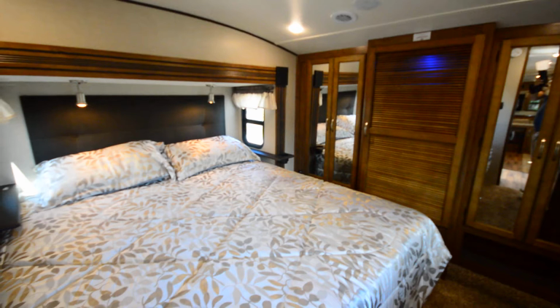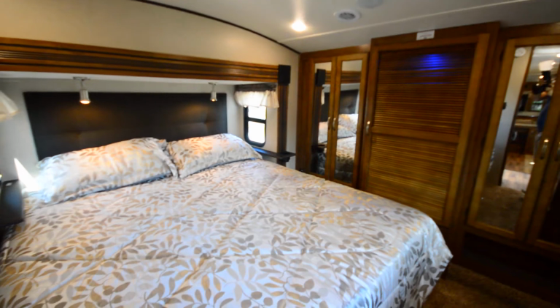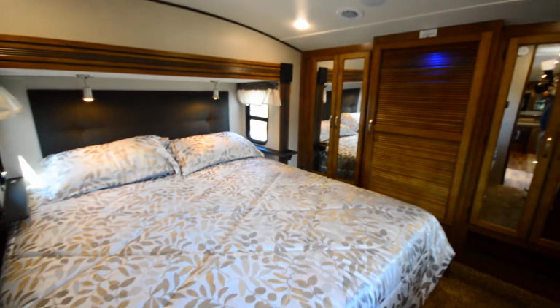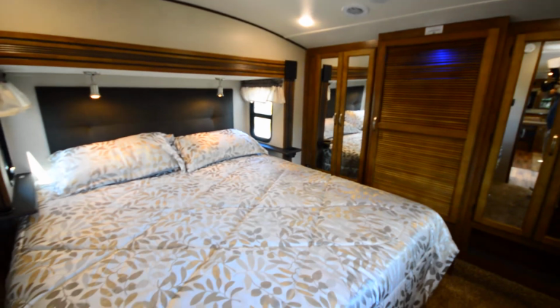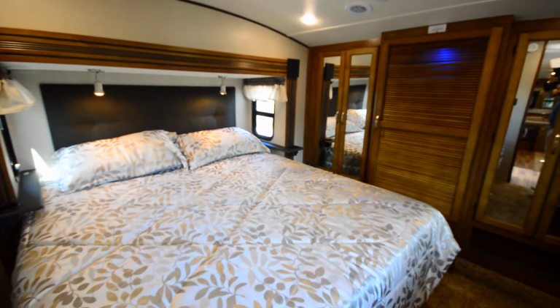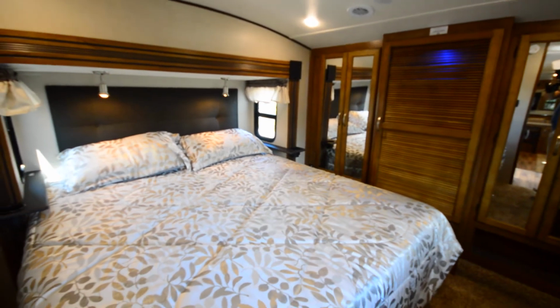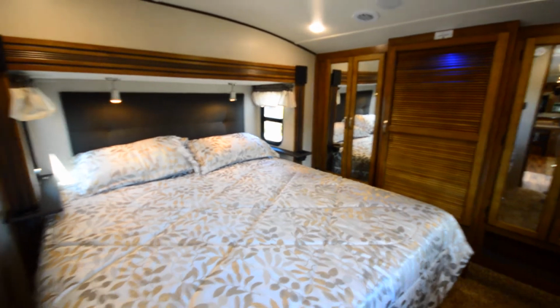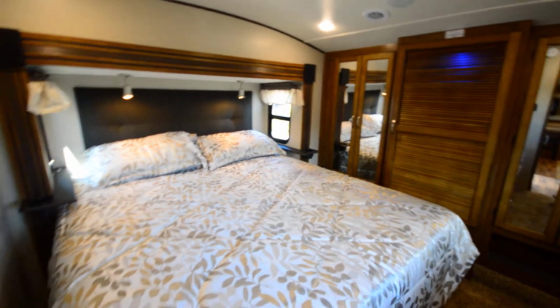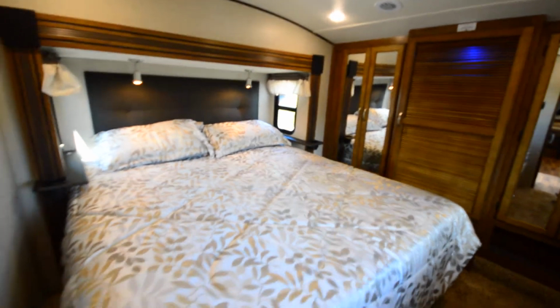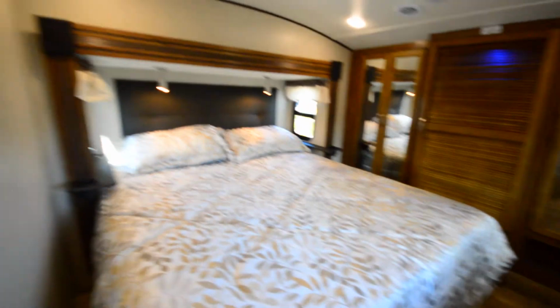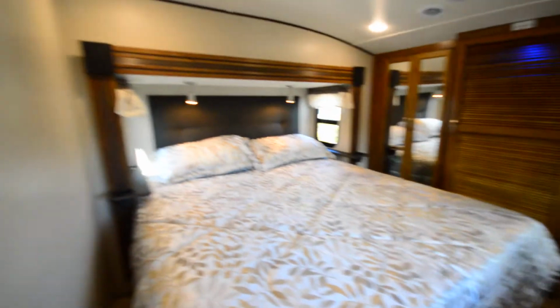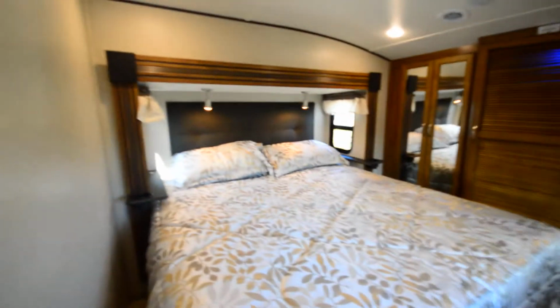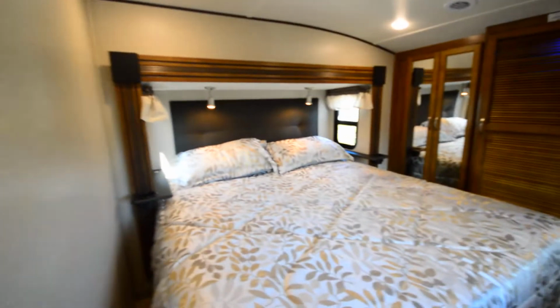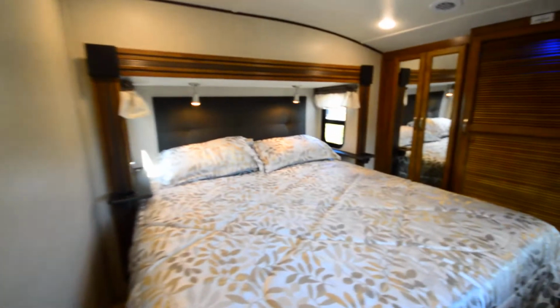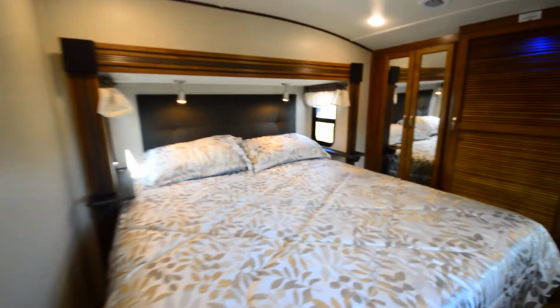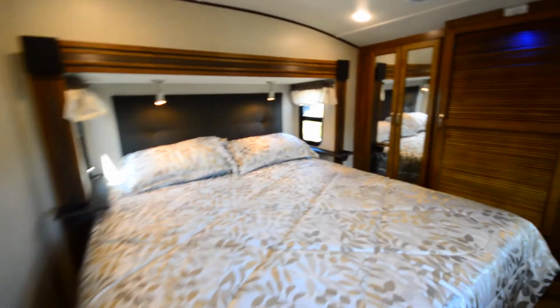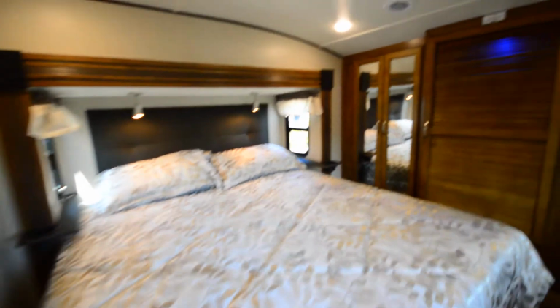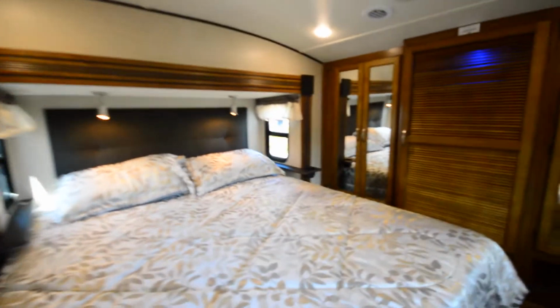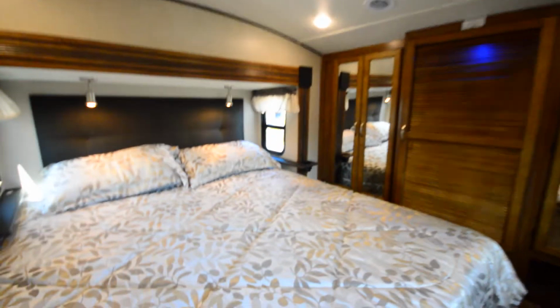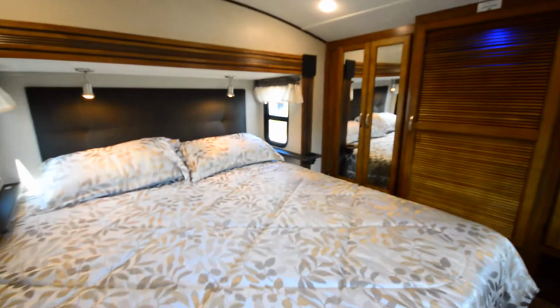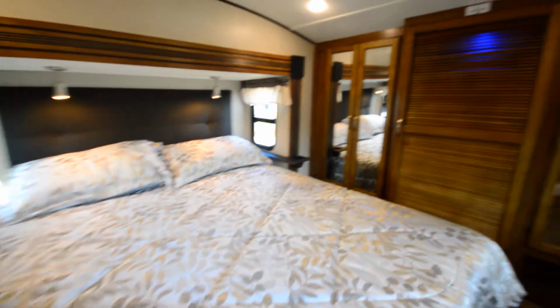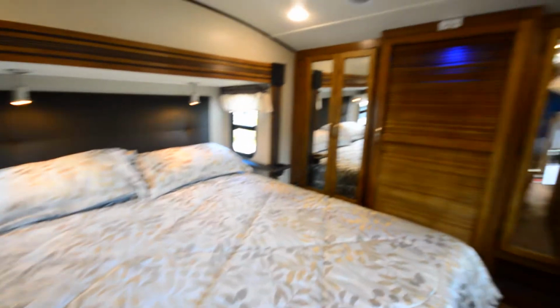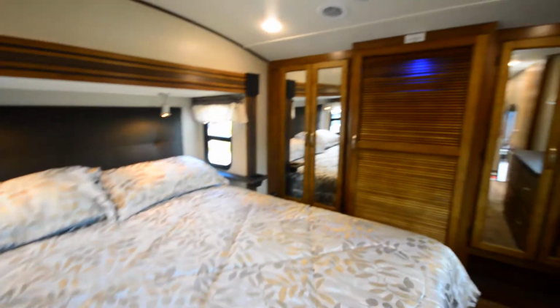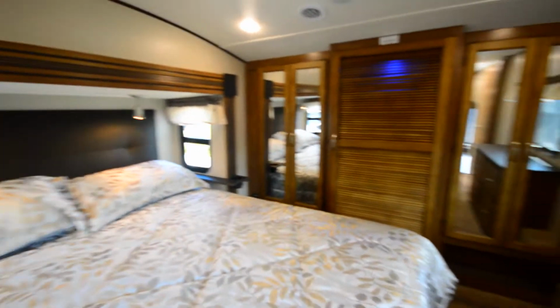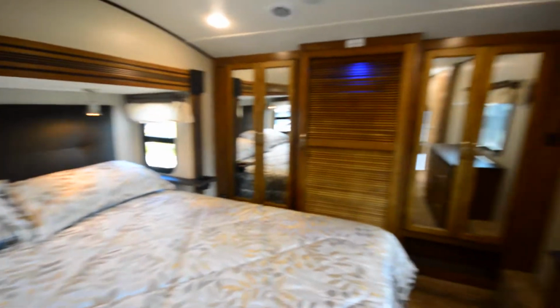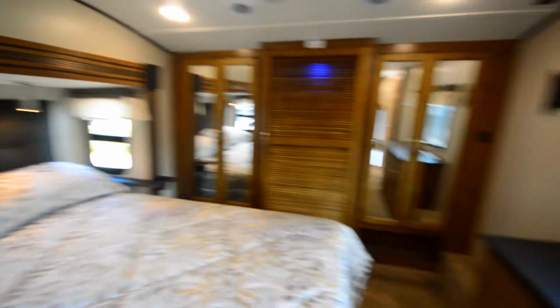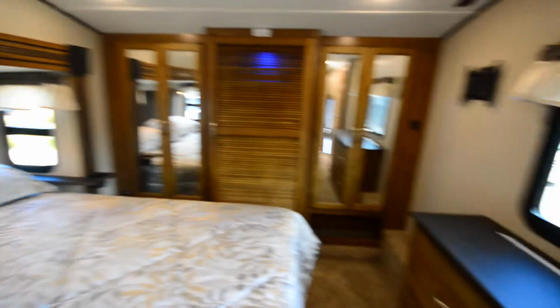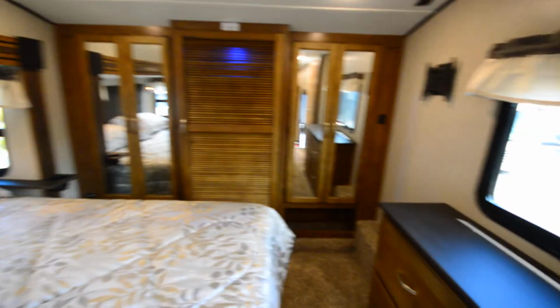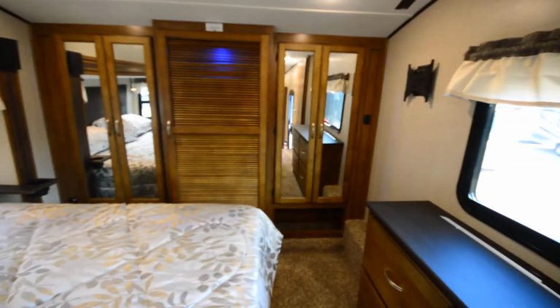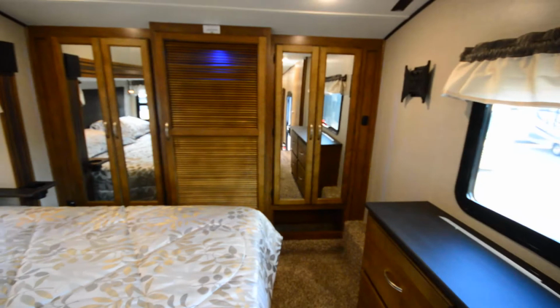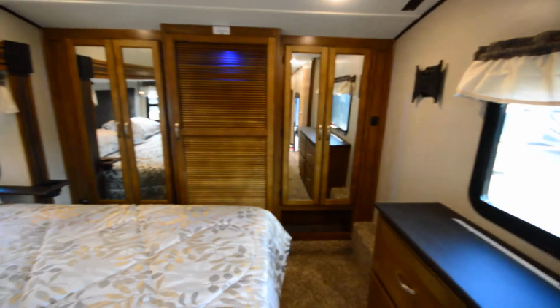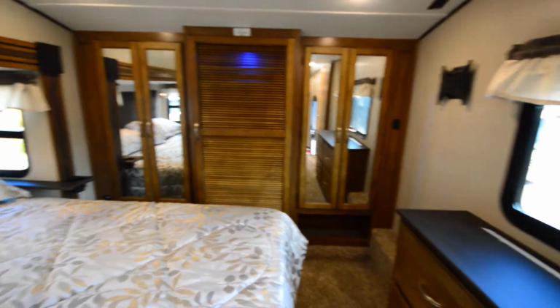Hey everyone, Brandon here at Florida Outdoors RV. I want to show you this brand new Chaparral — it's a 381, a great unit.